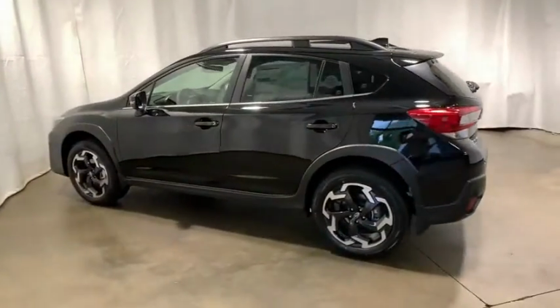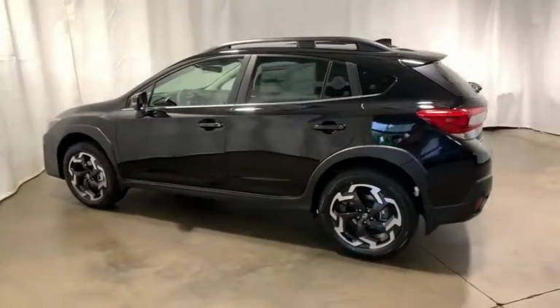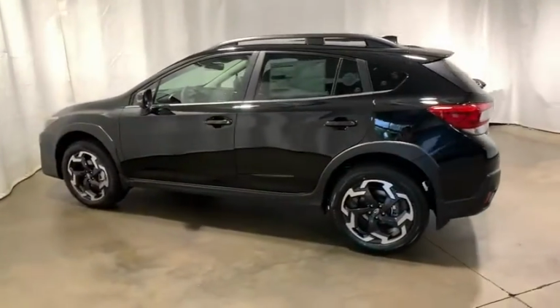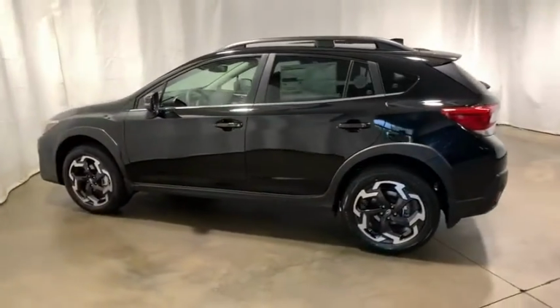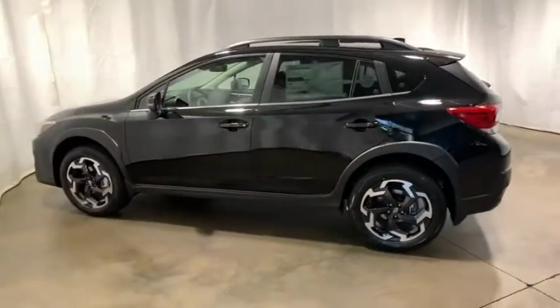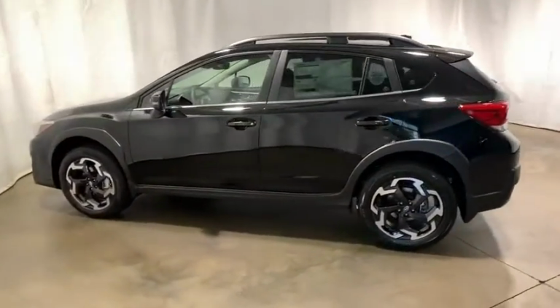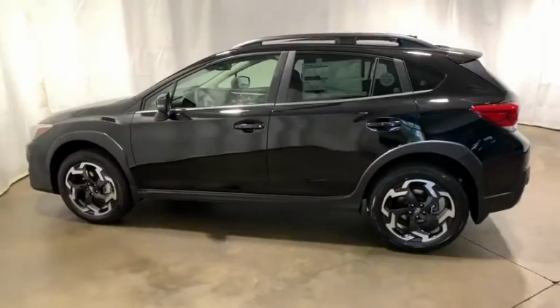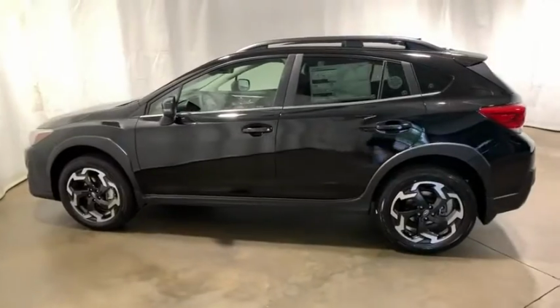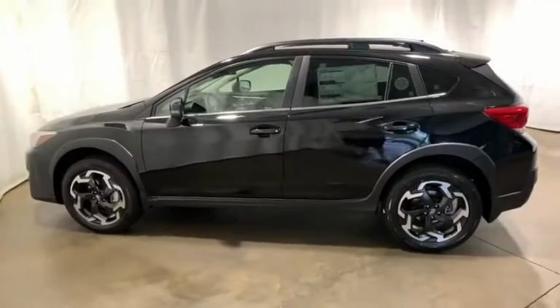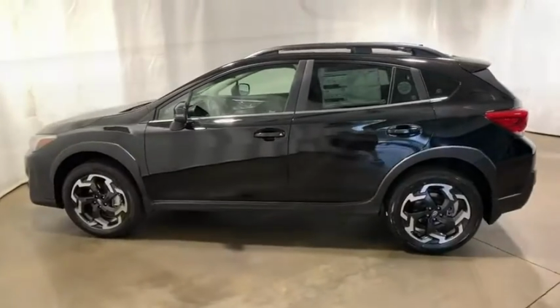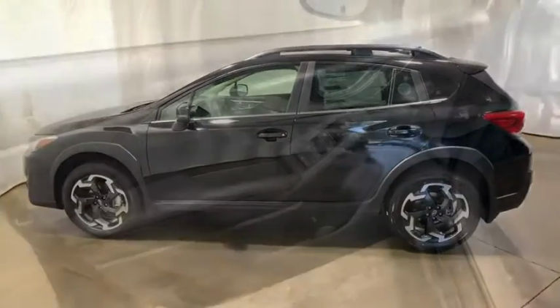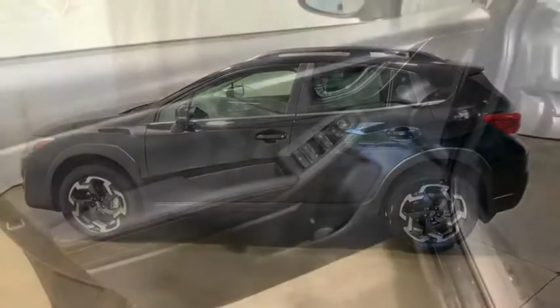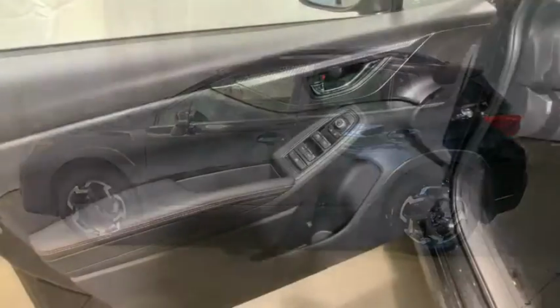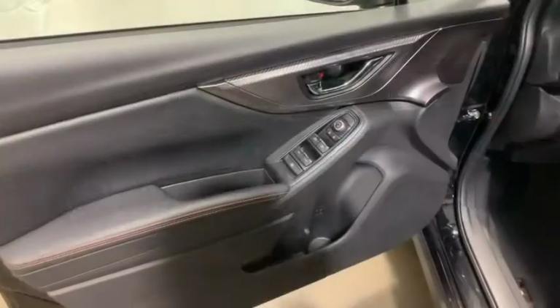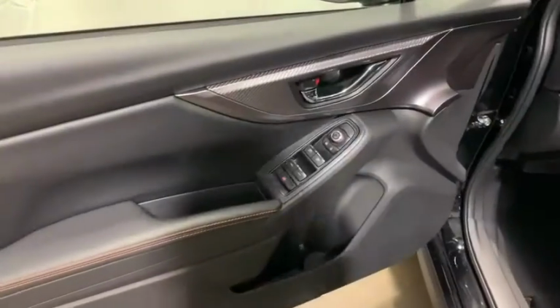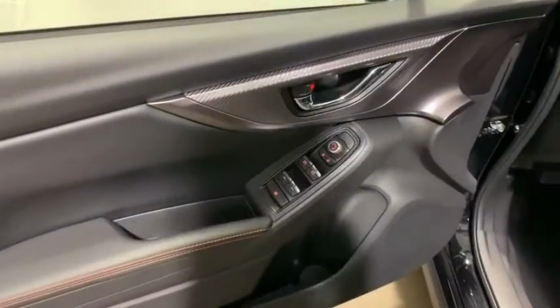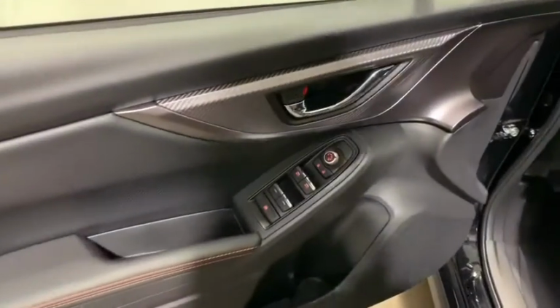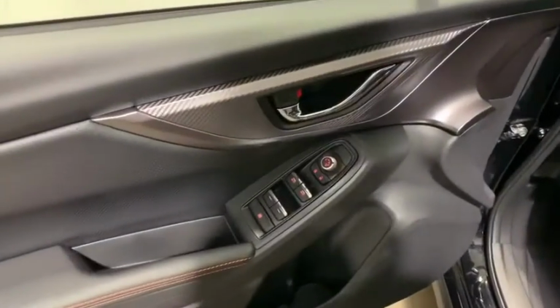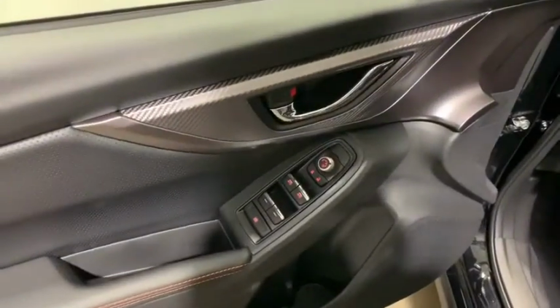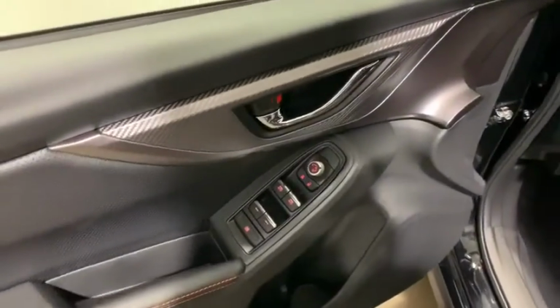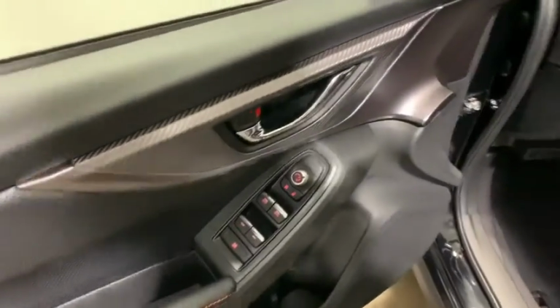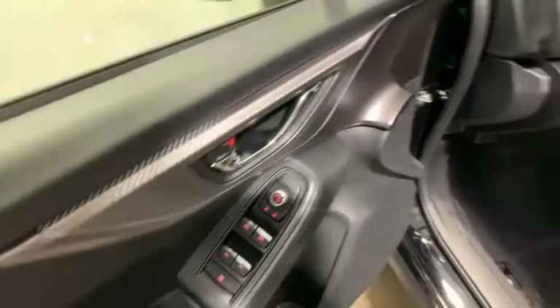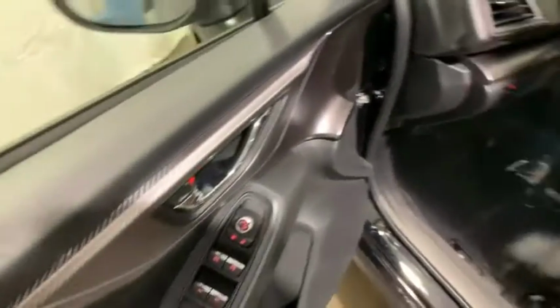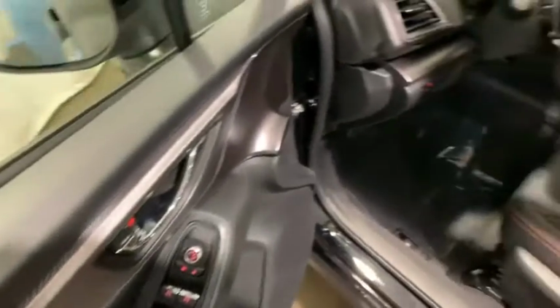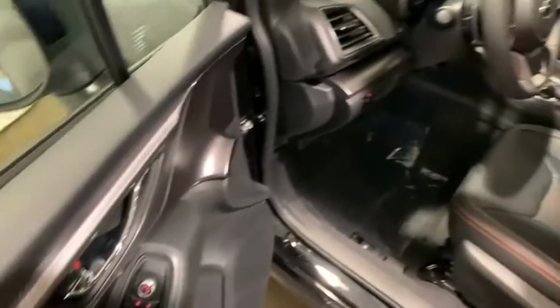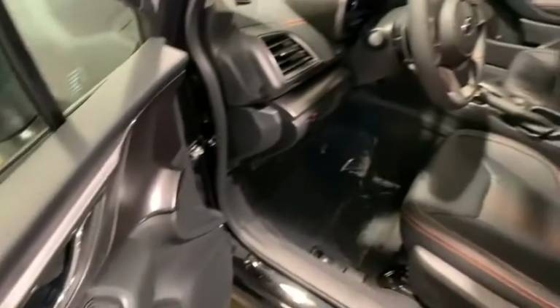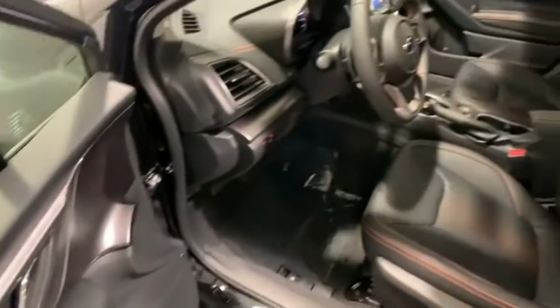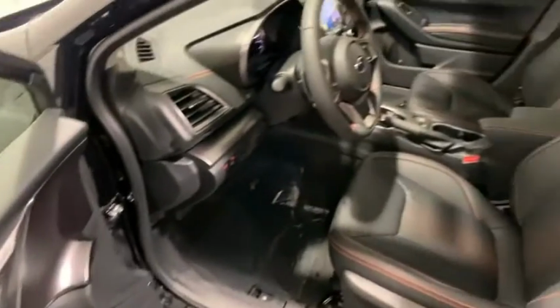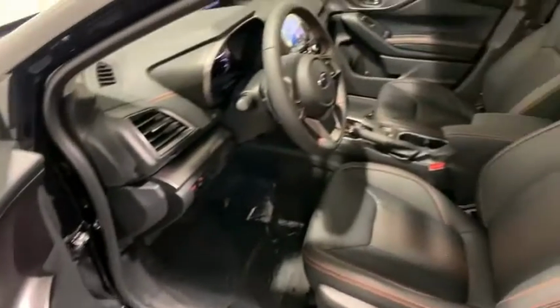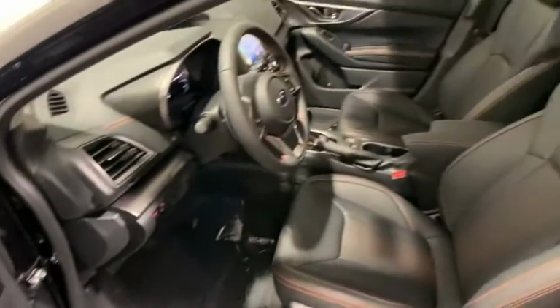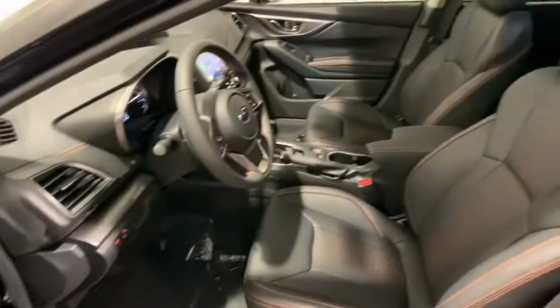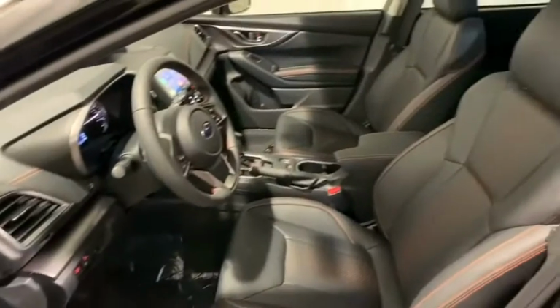And since it's a Subaru, you know the XV Crosstrek is built to last. Here are some of this vehicle's great options.